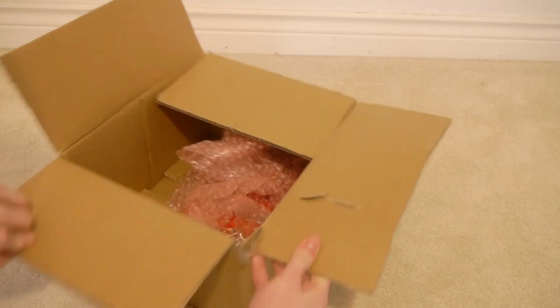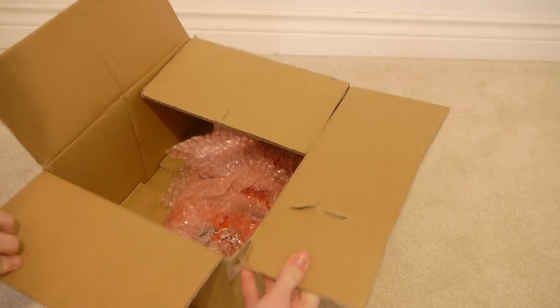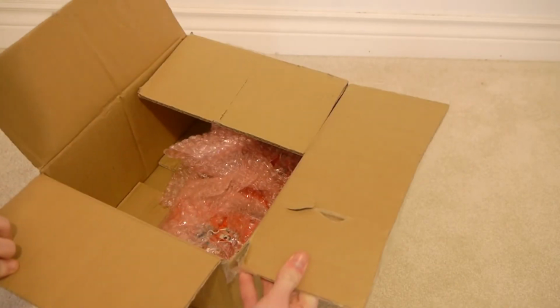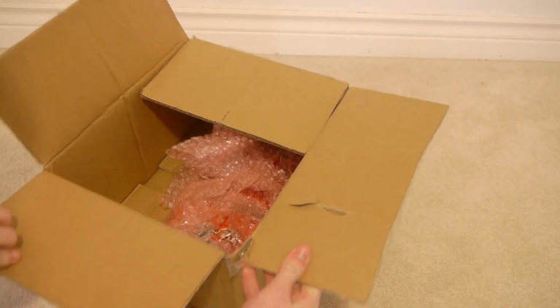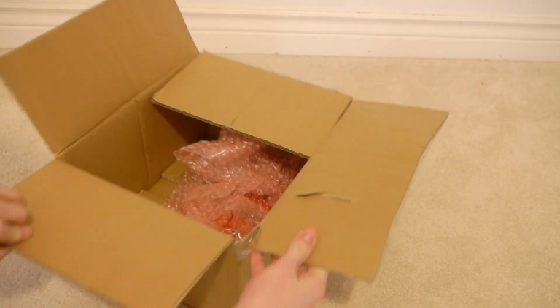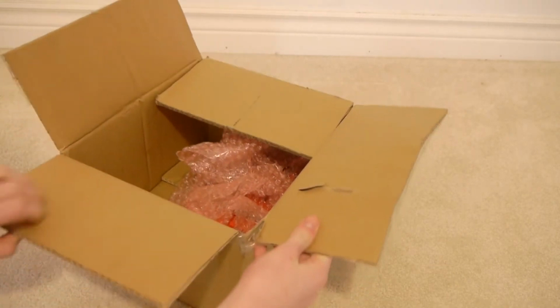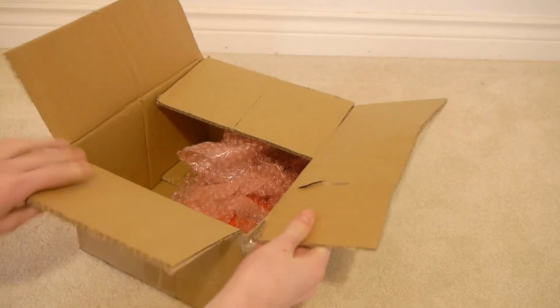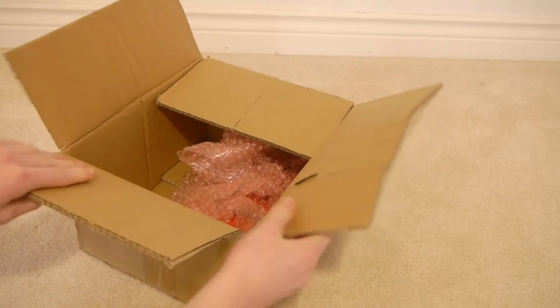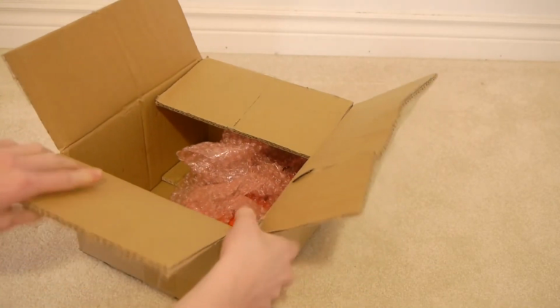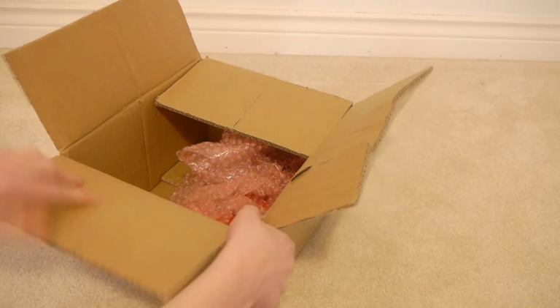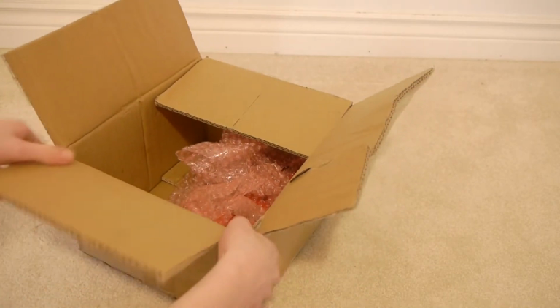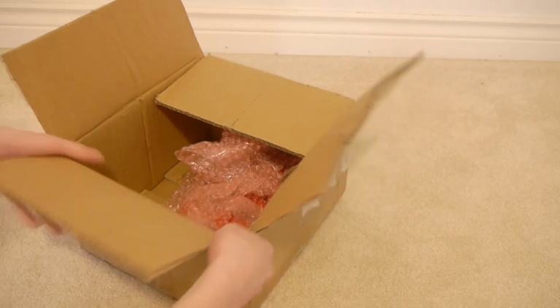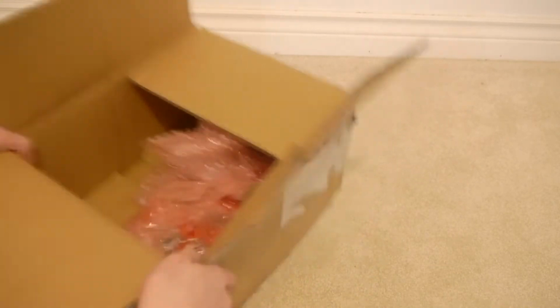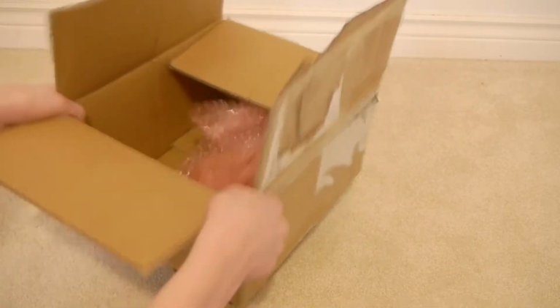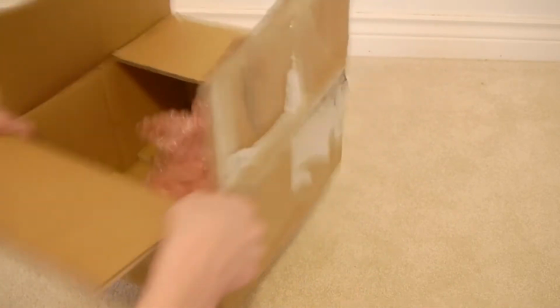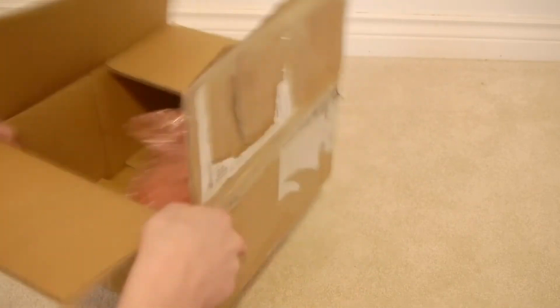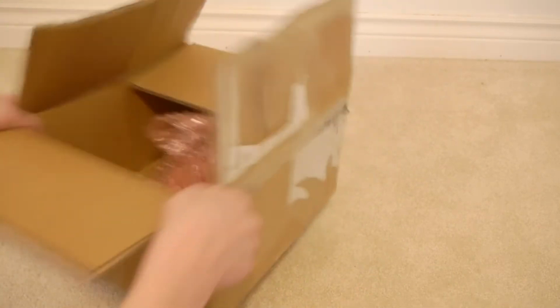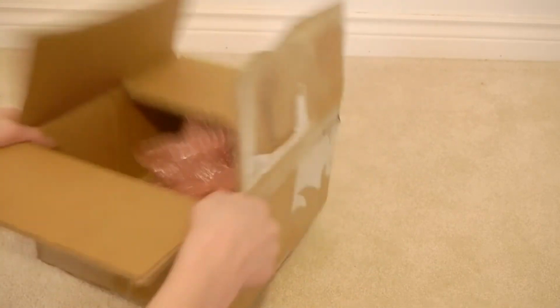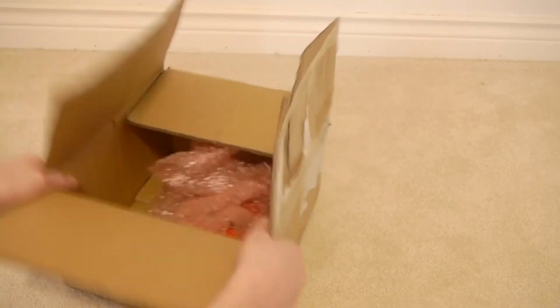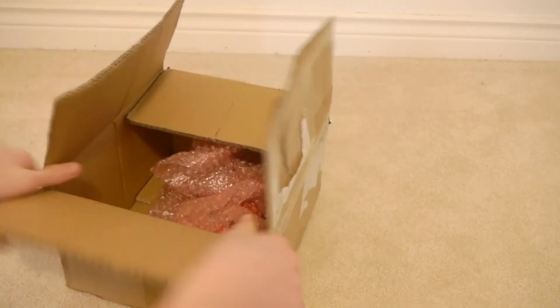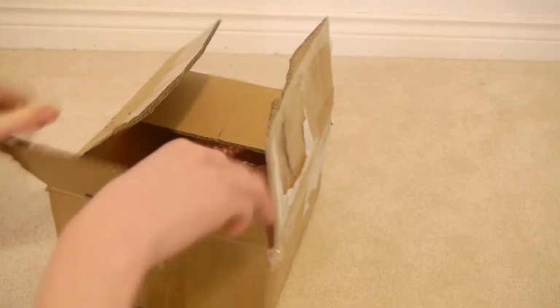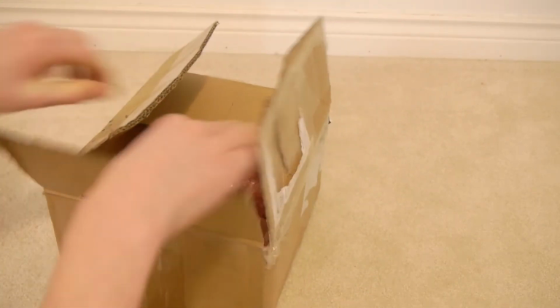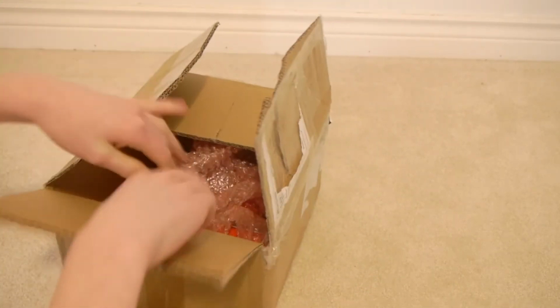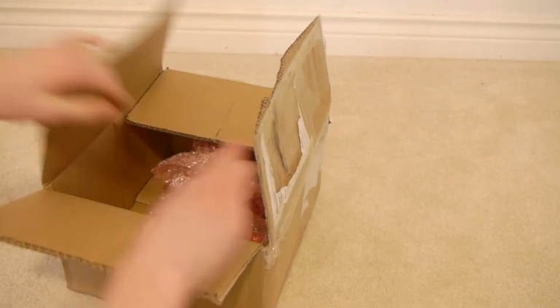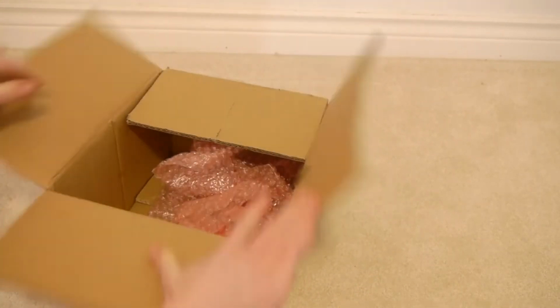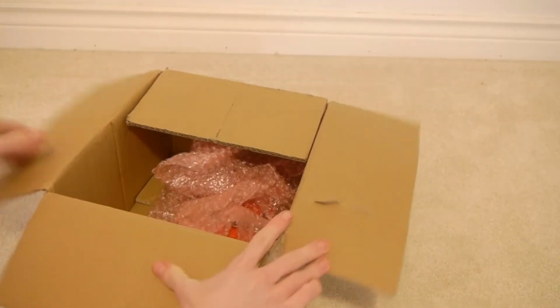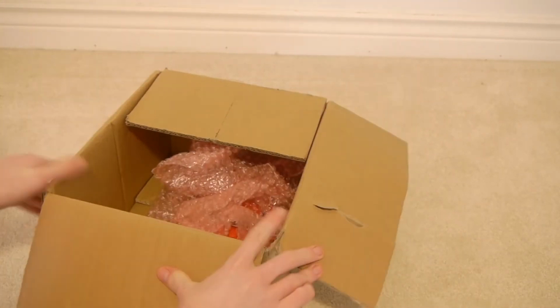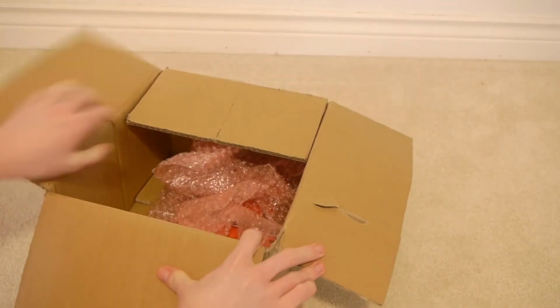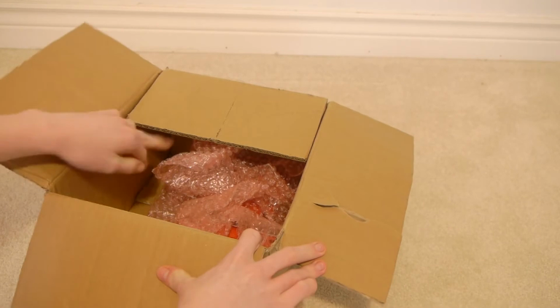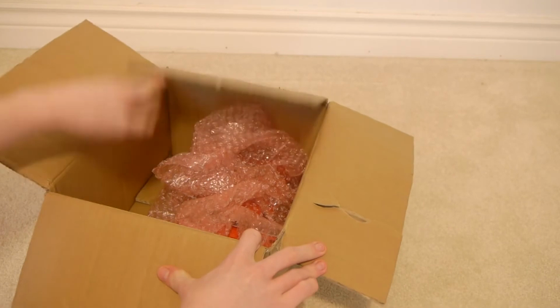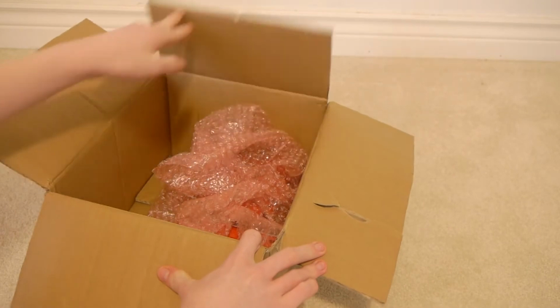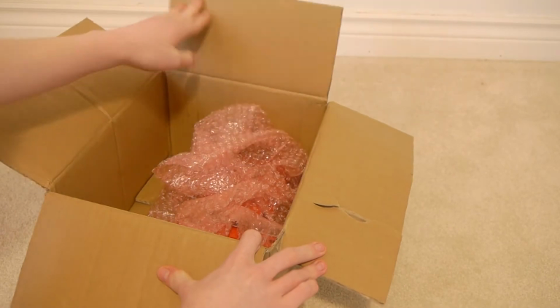Well, that's not shipped very well either, is it? That was it with the shipping today.